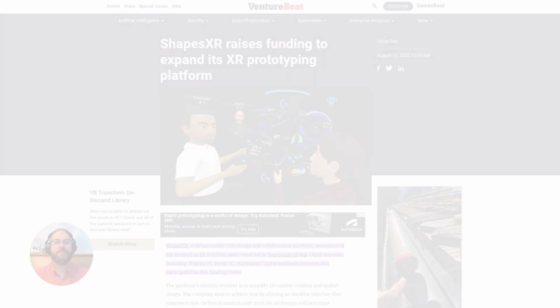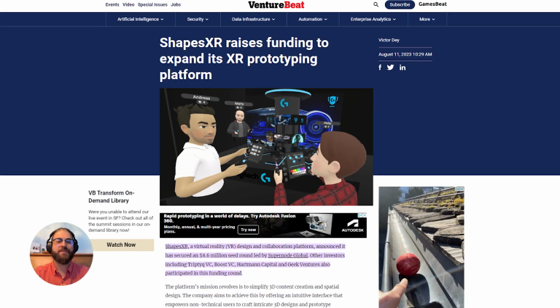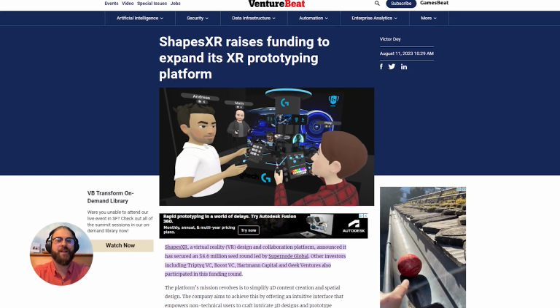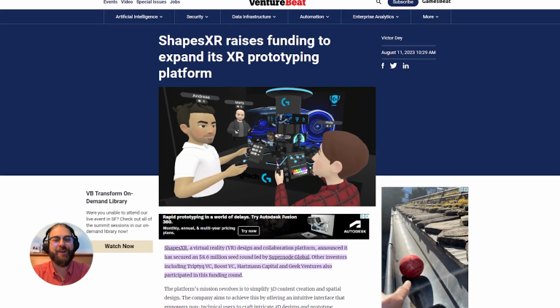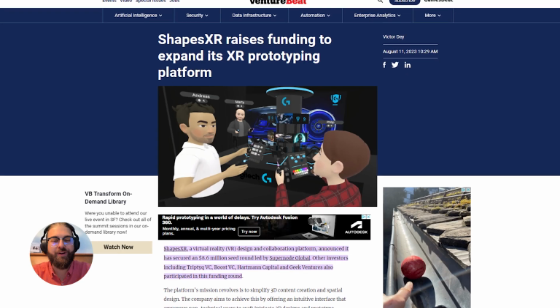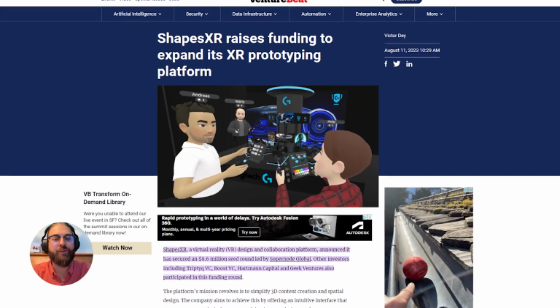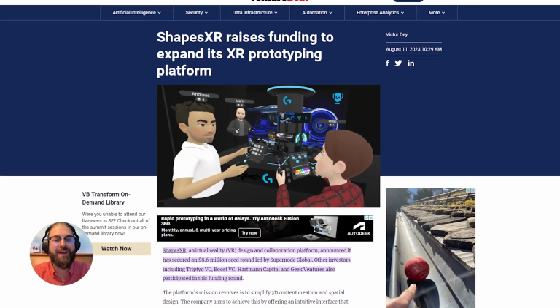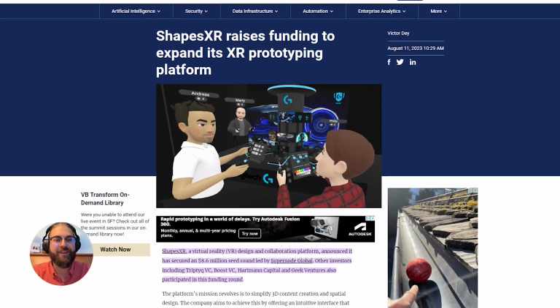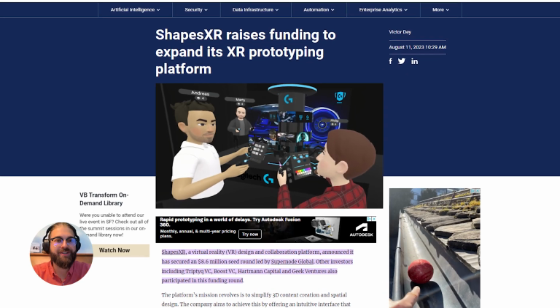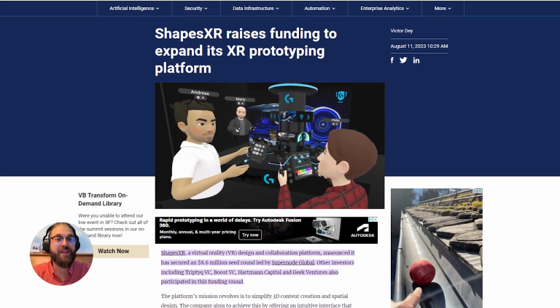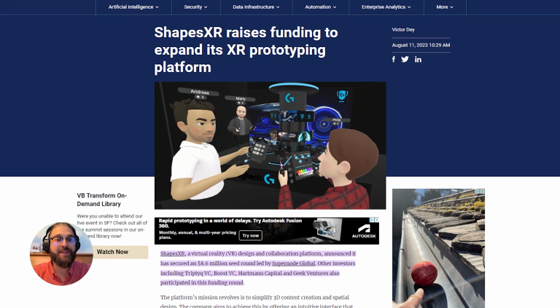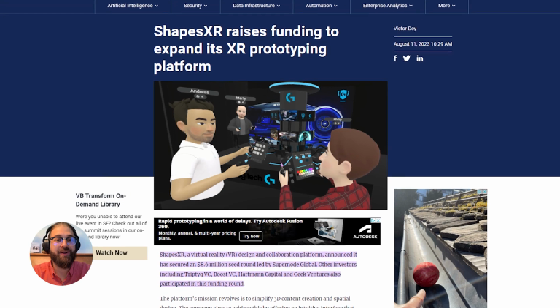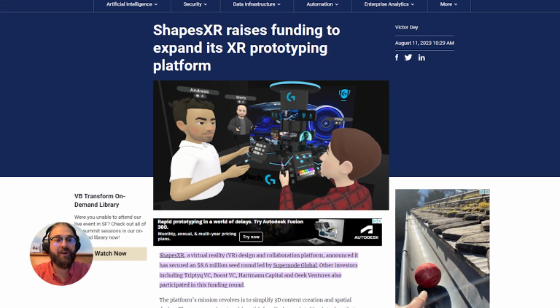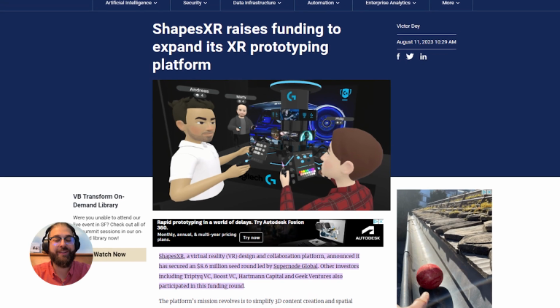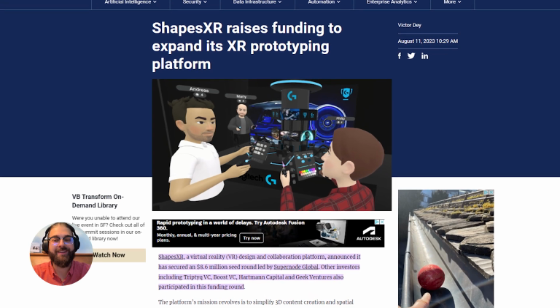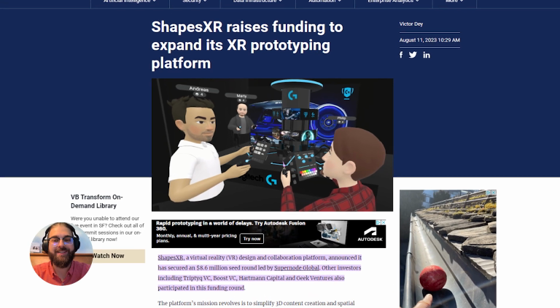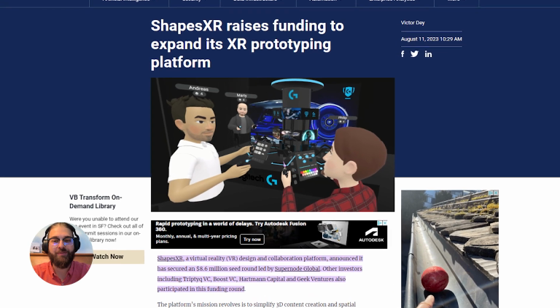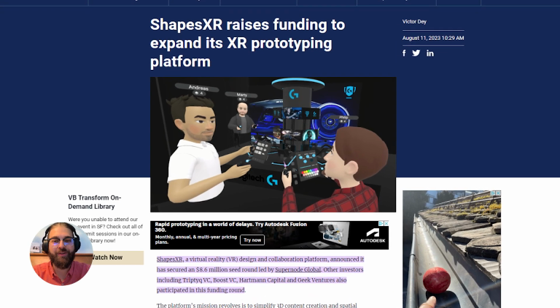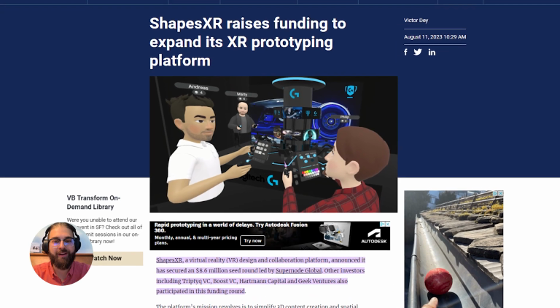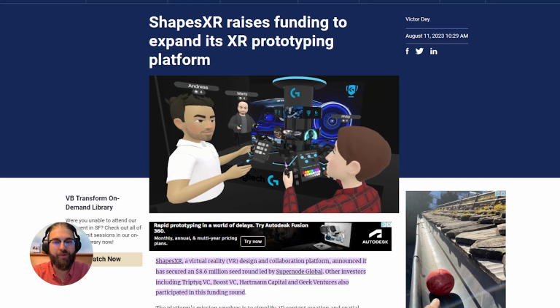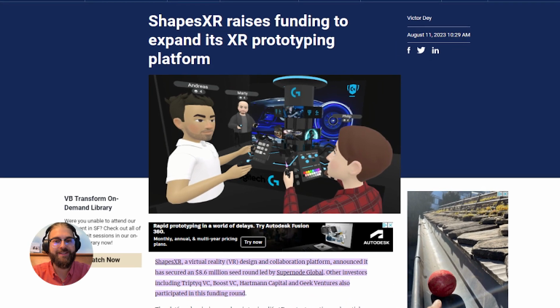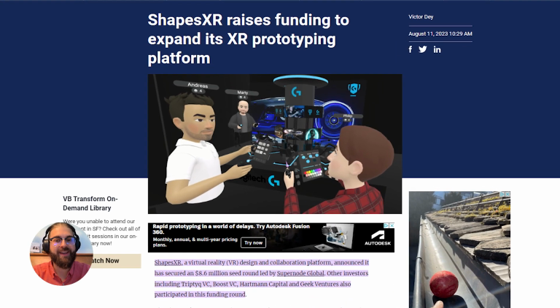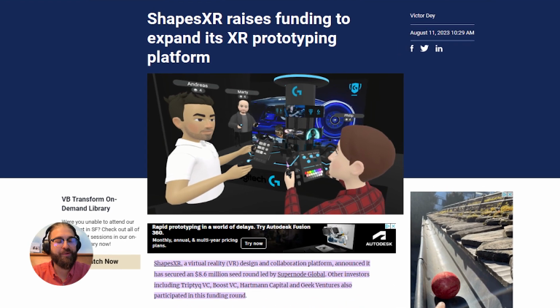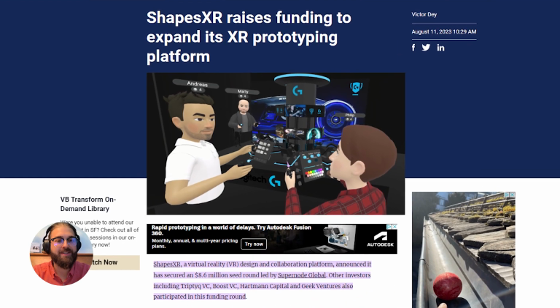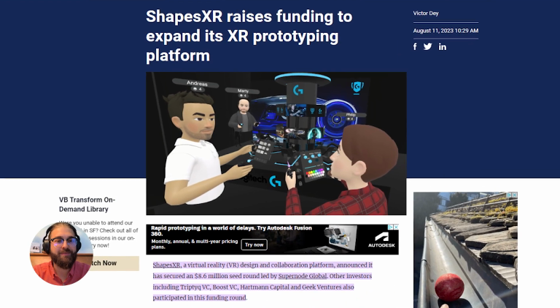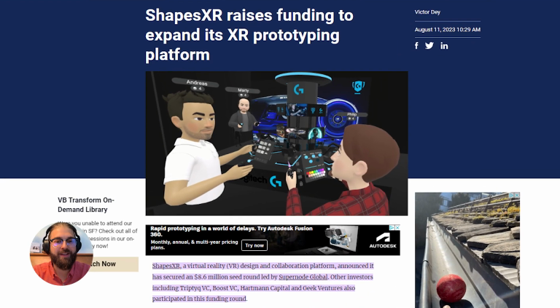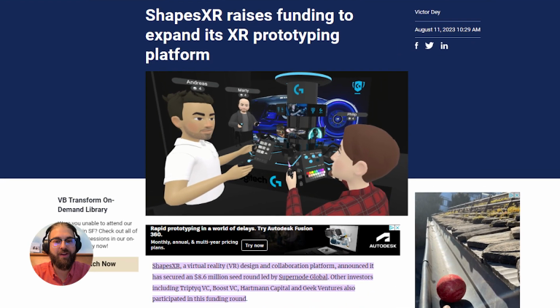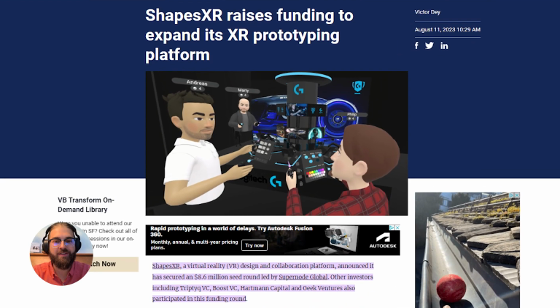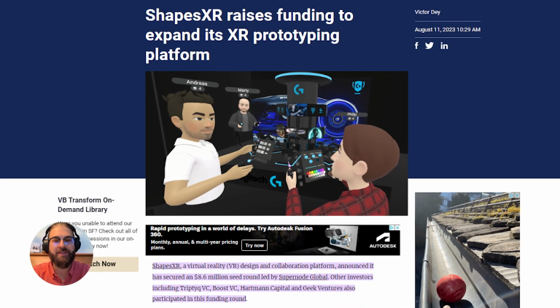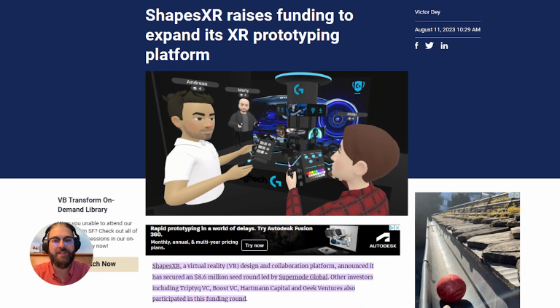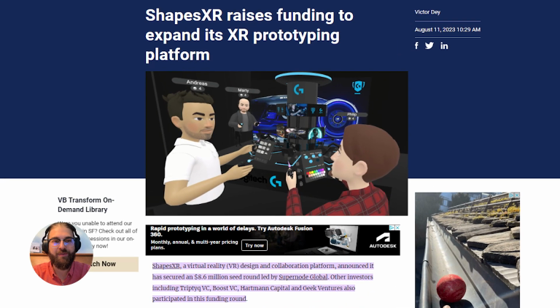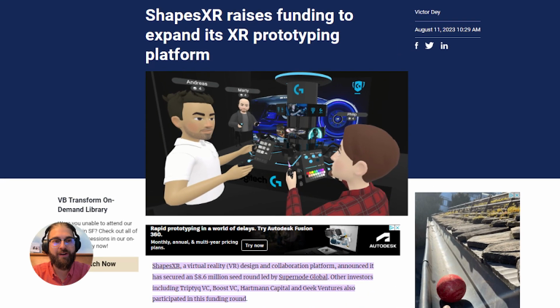First of all, I want to congratulate ShapesXR and their team for raising $8.6 million in their seed round.